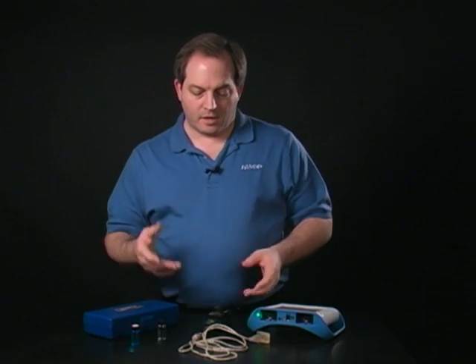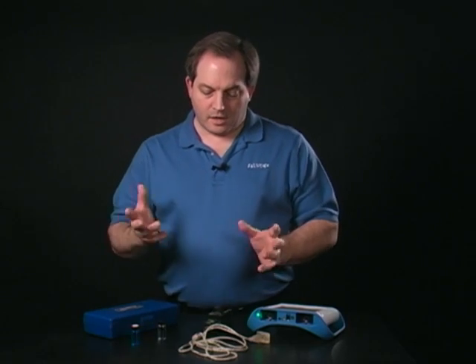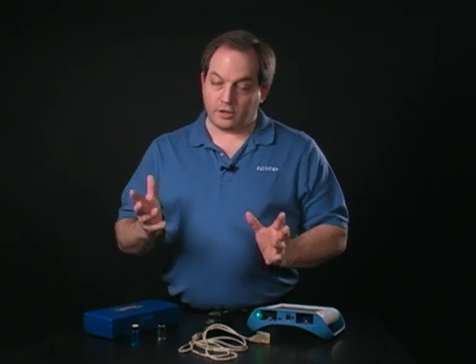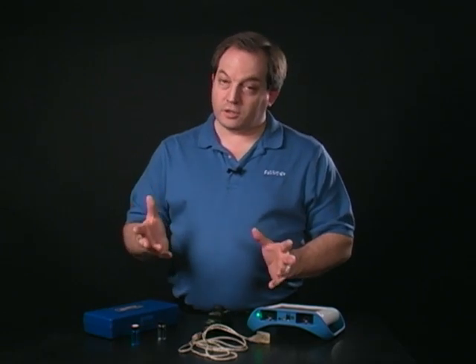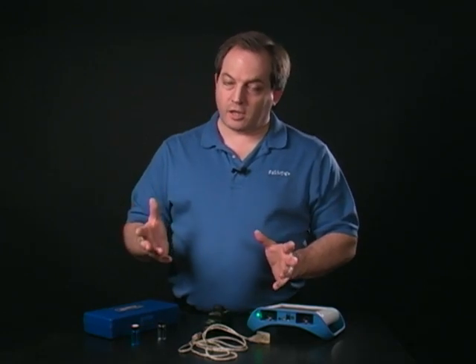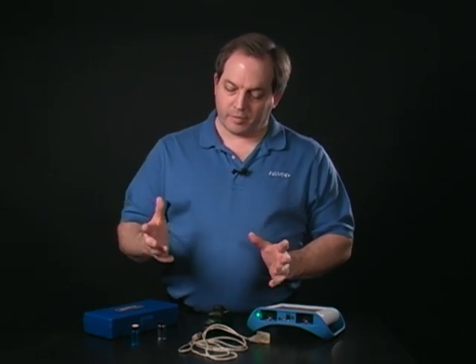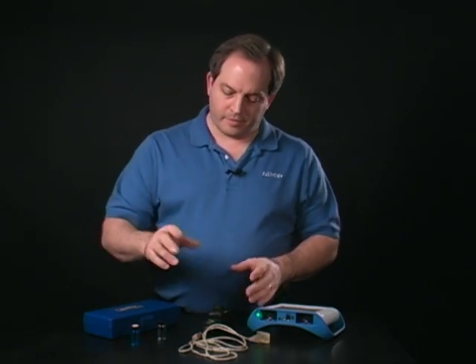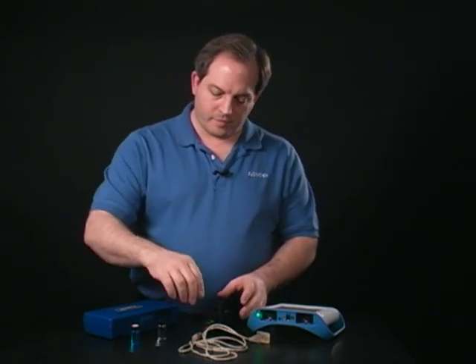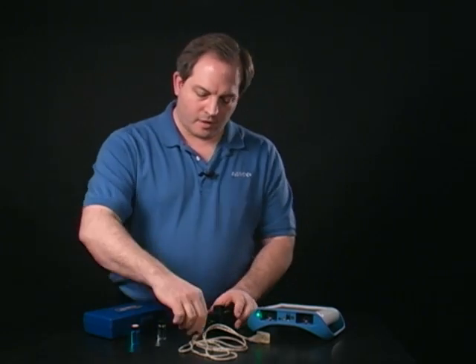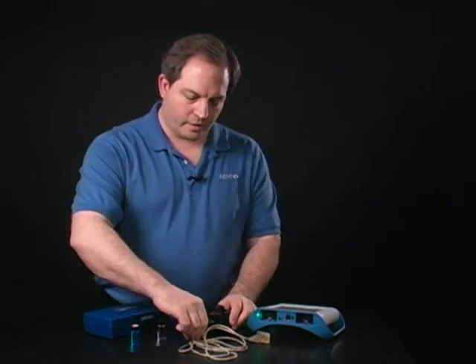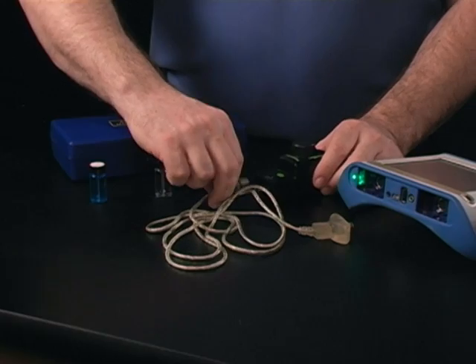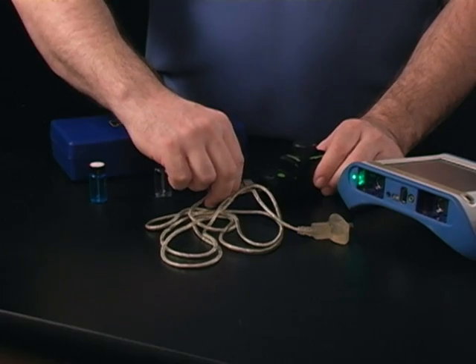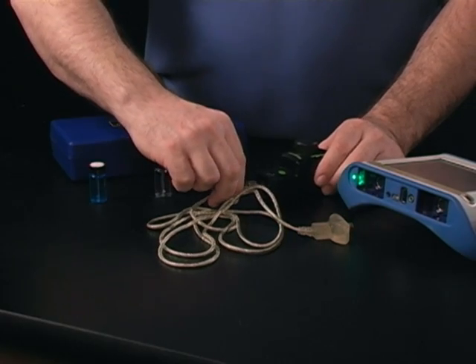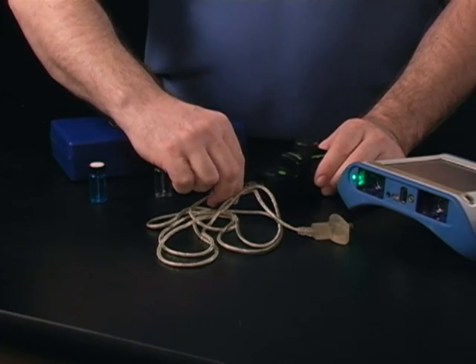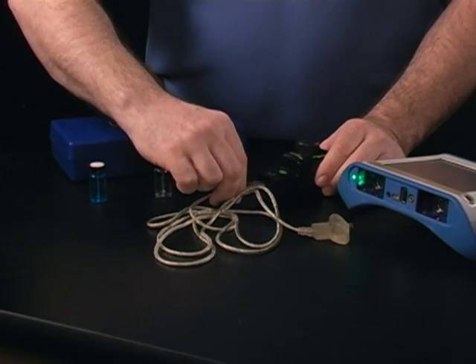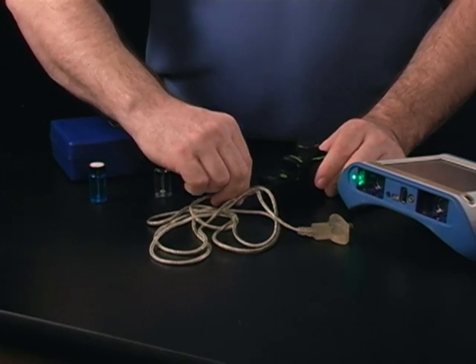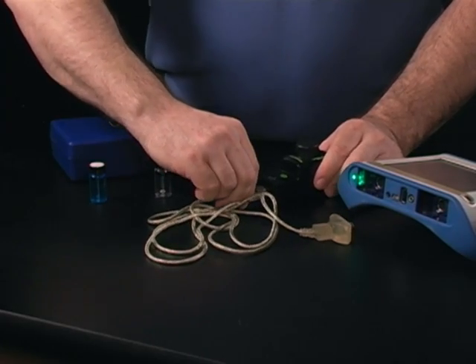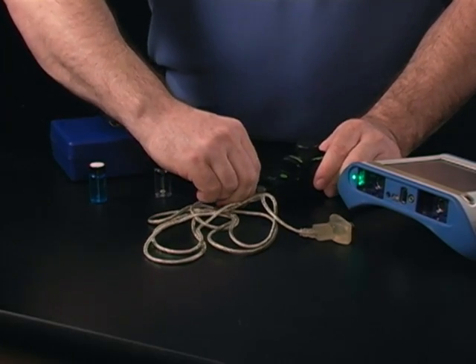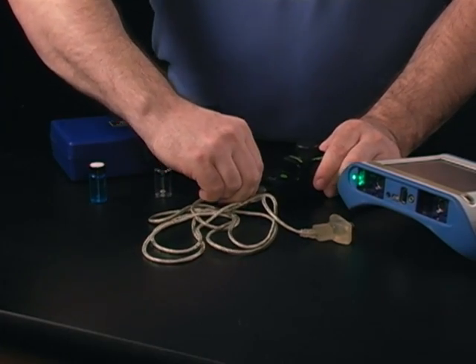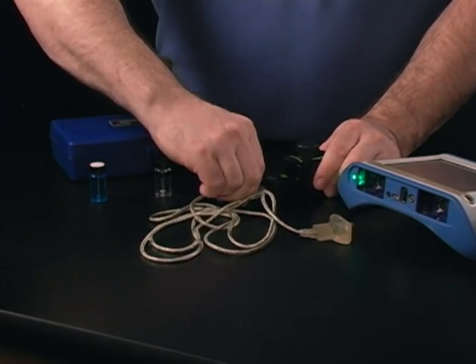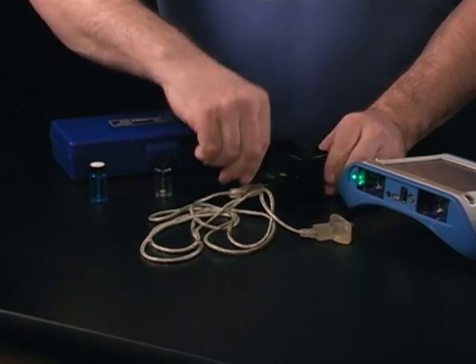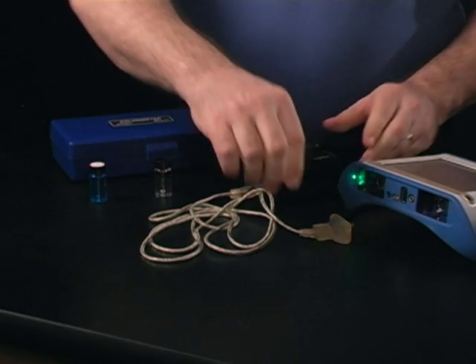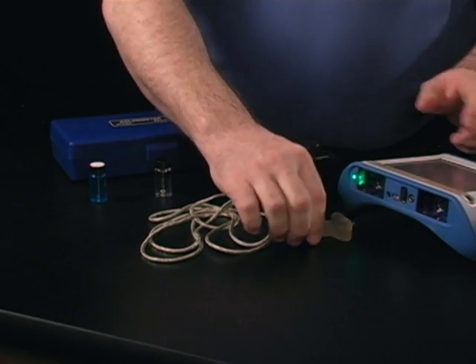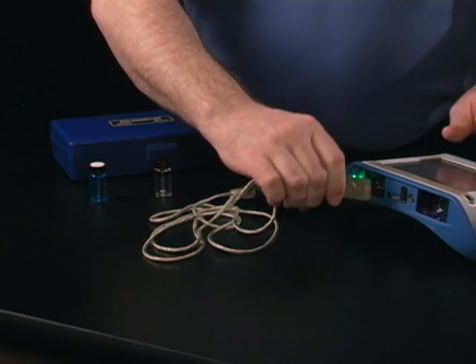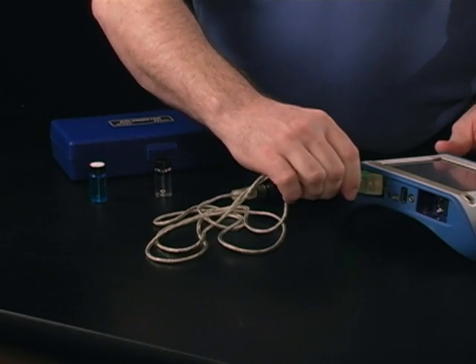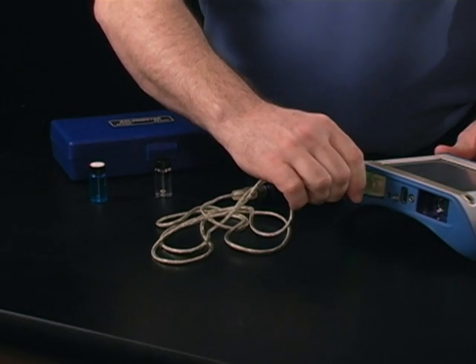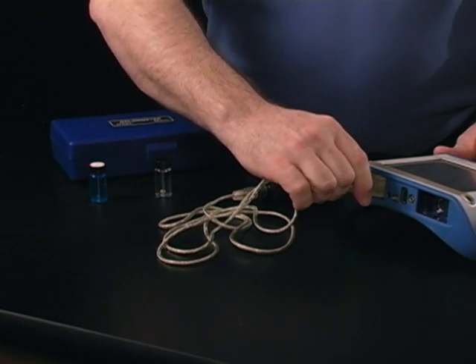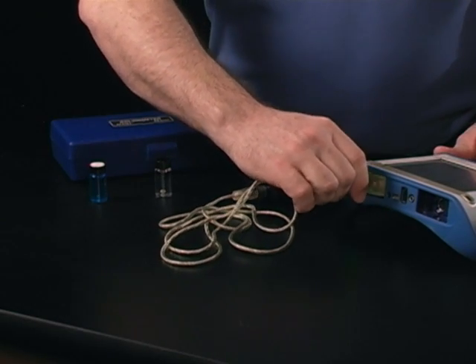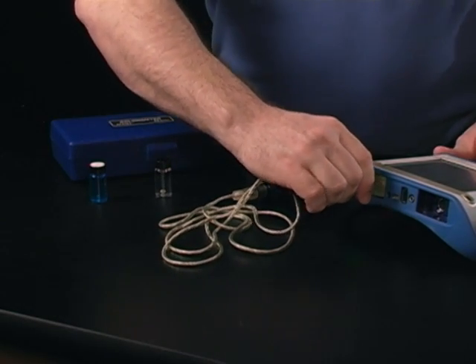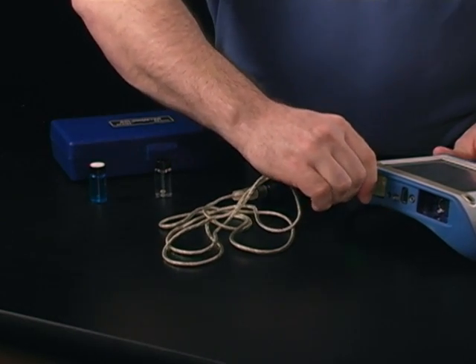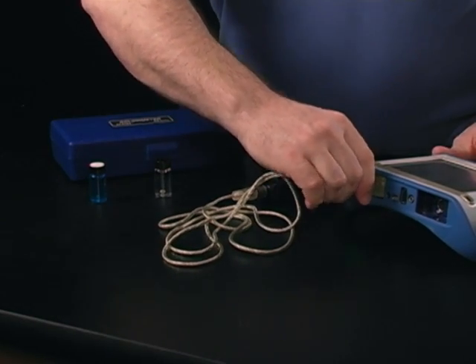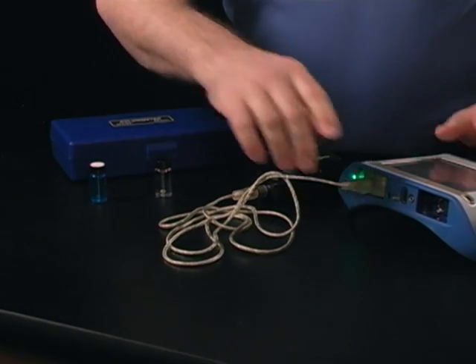To use the colorimeter, we're going to go ahead and connect it to our interface using the cable that comes with it.